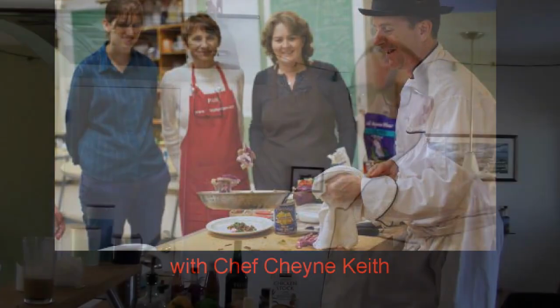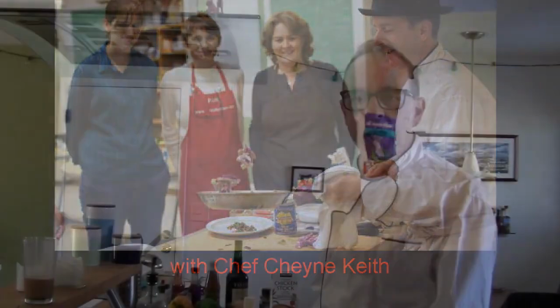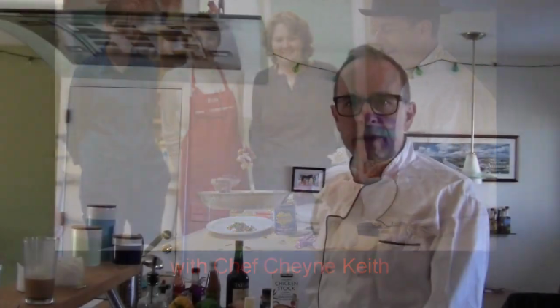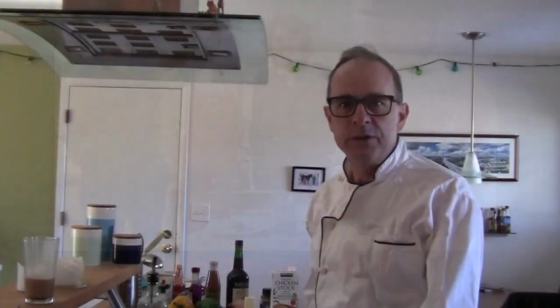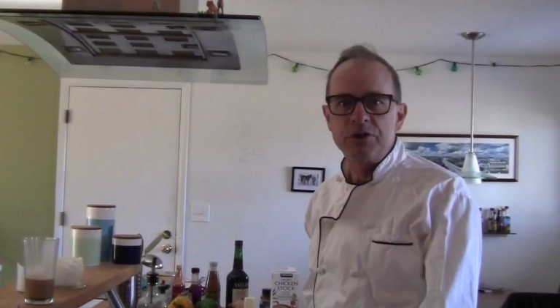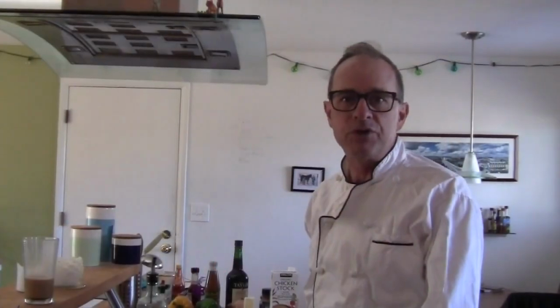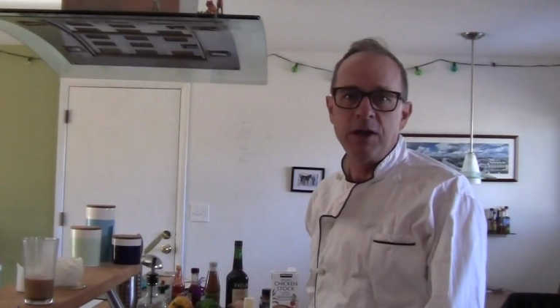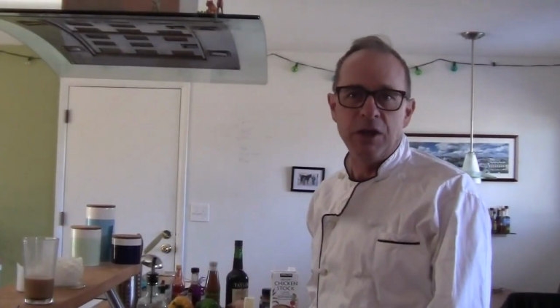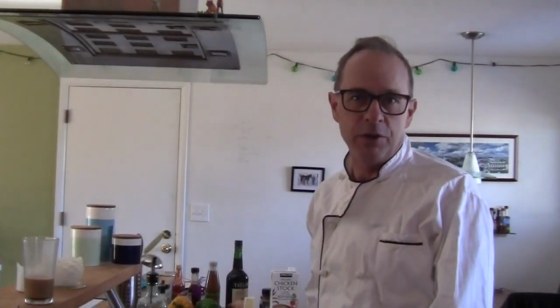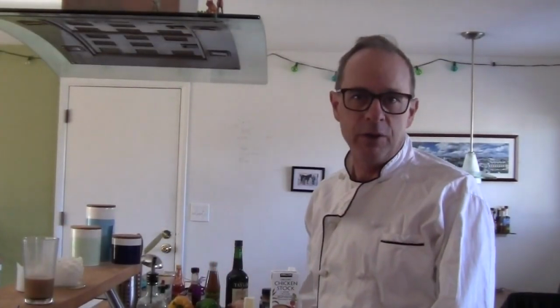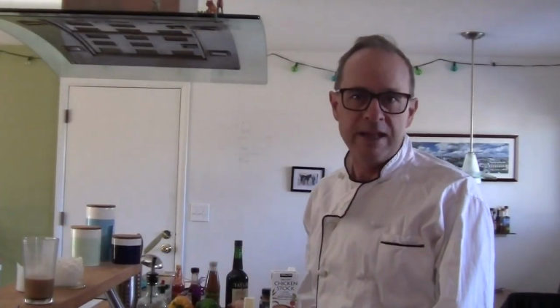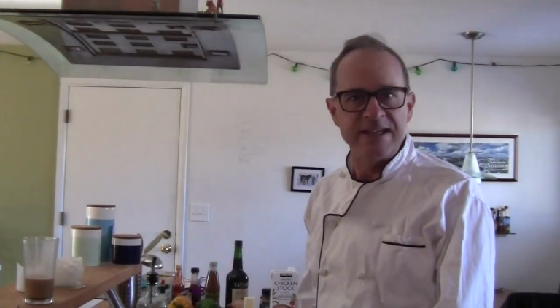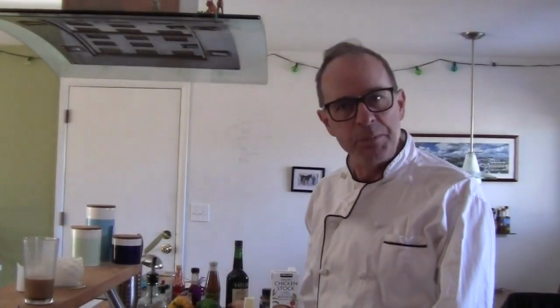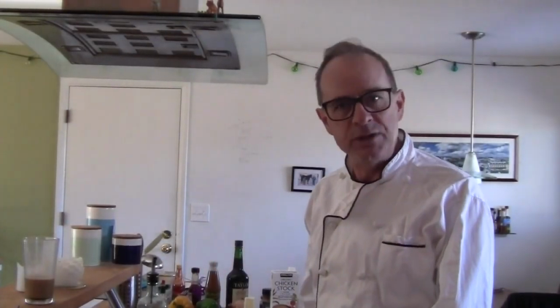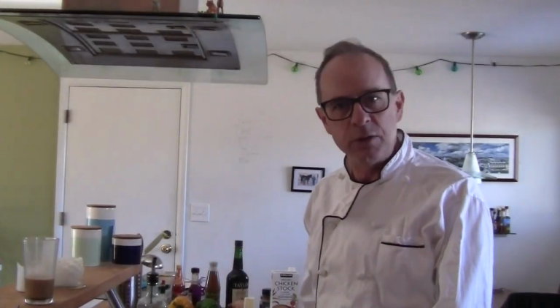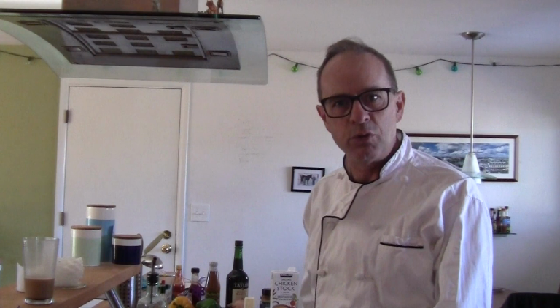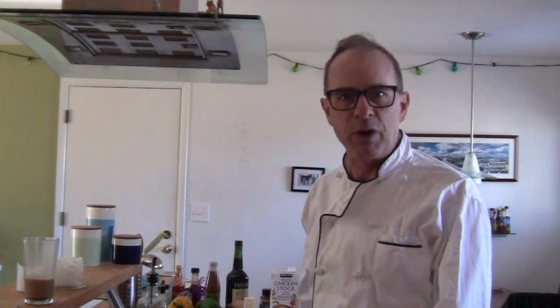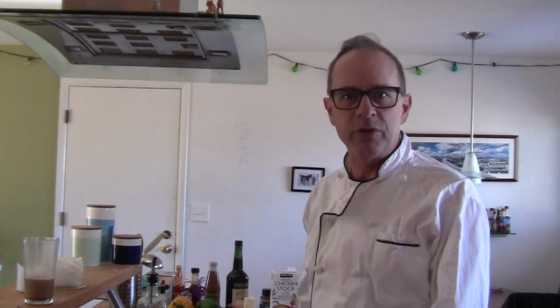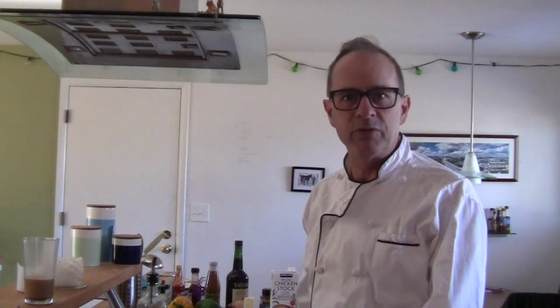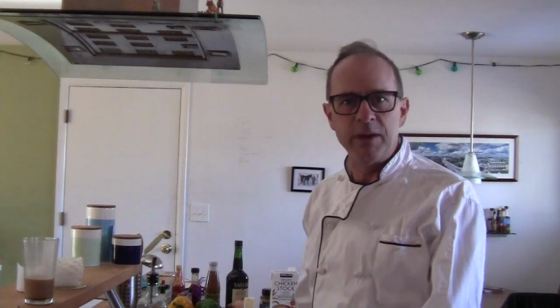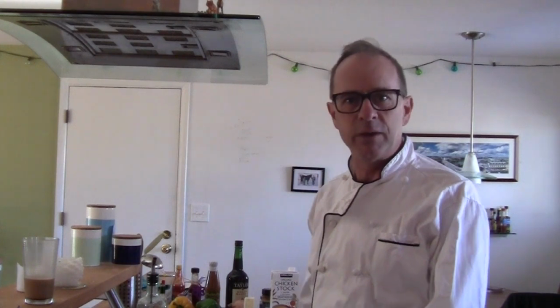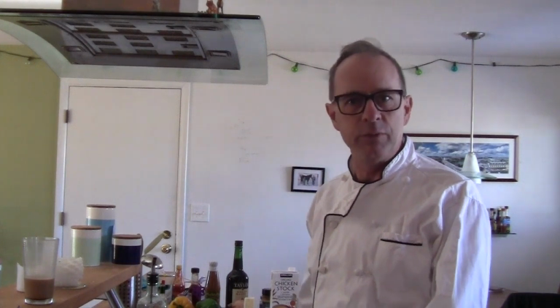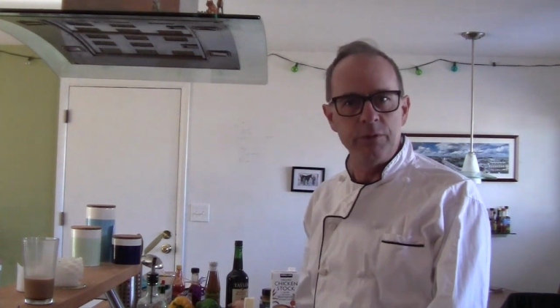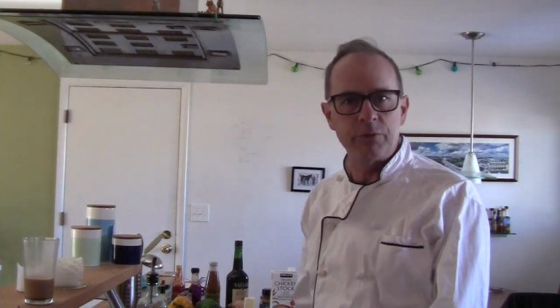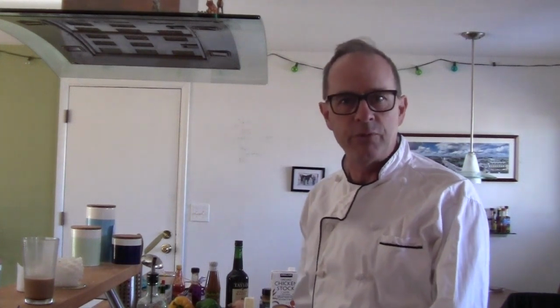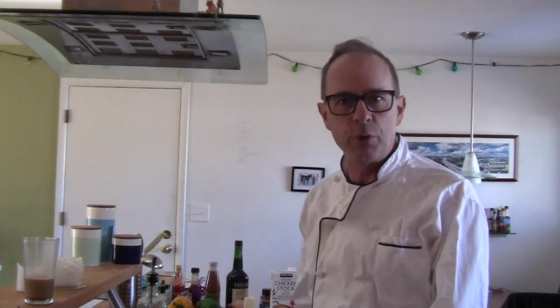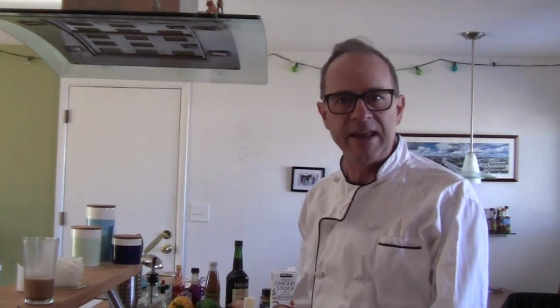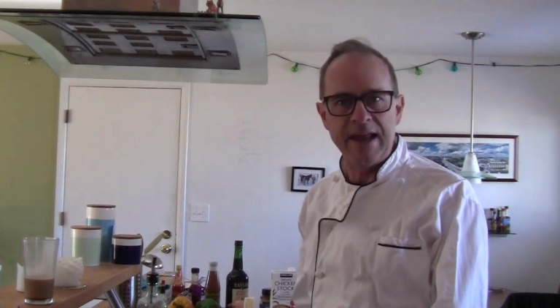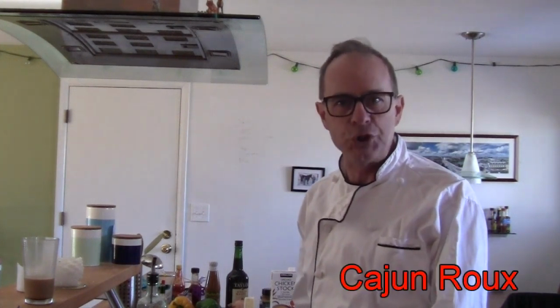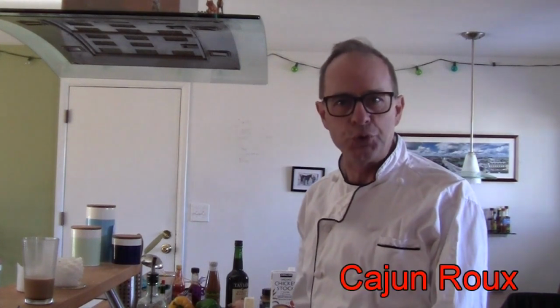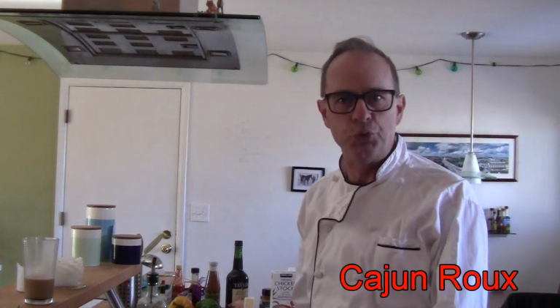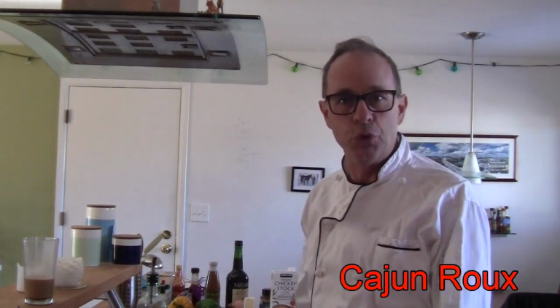Hi, Chef Shane Keith here and today I'm going to take you through the process of making a really straightforward Cajun roux.